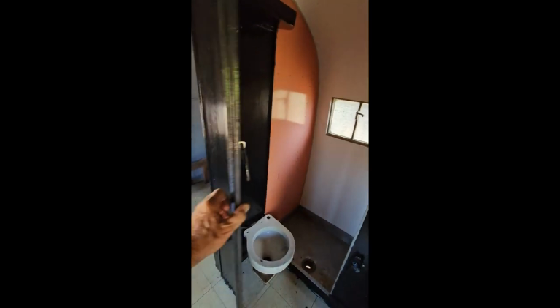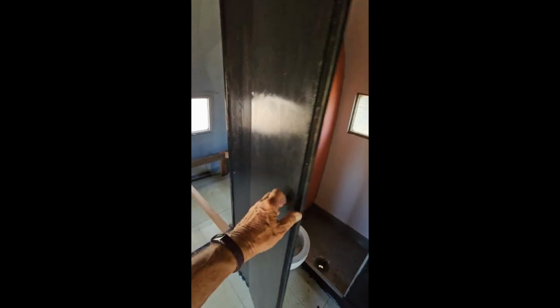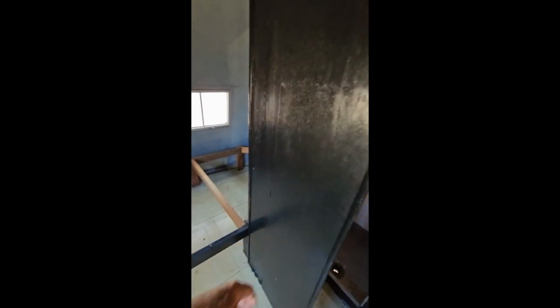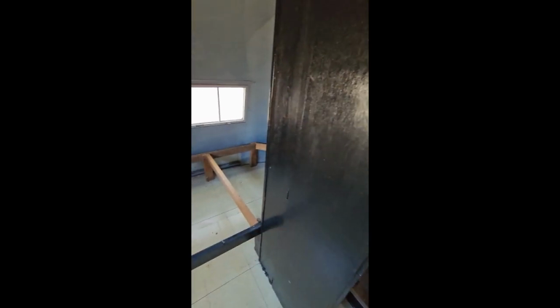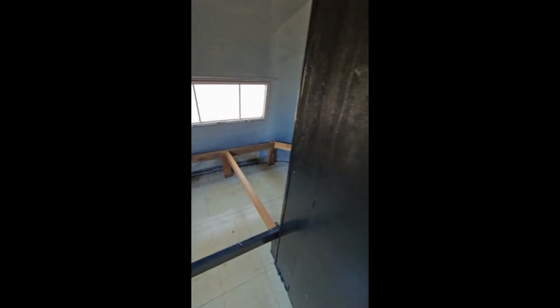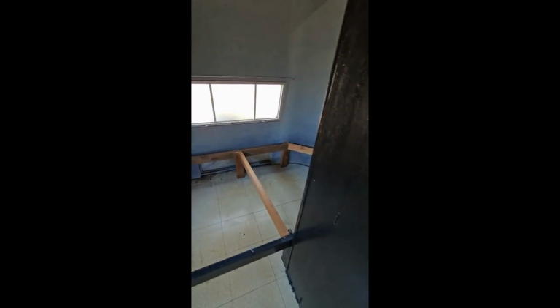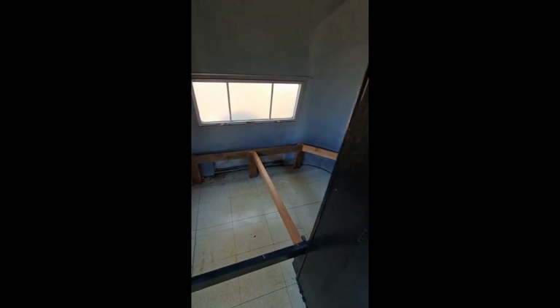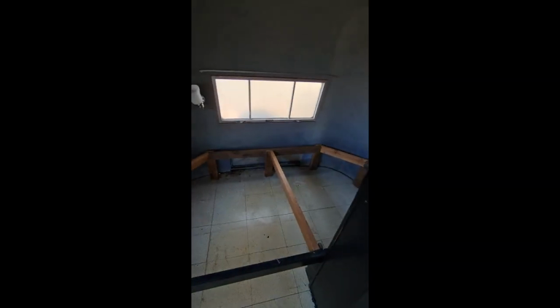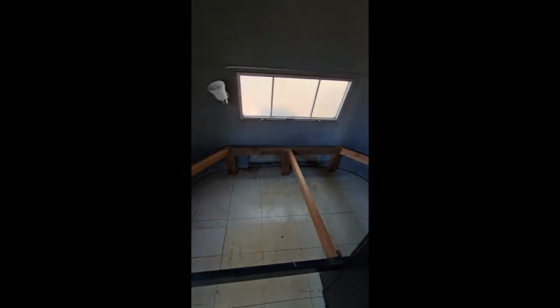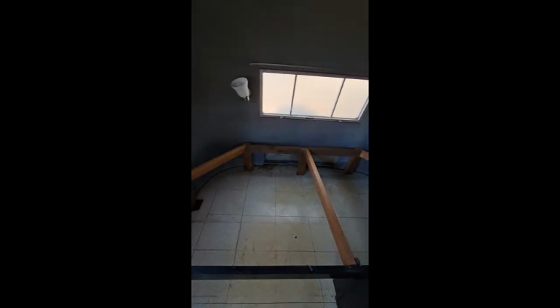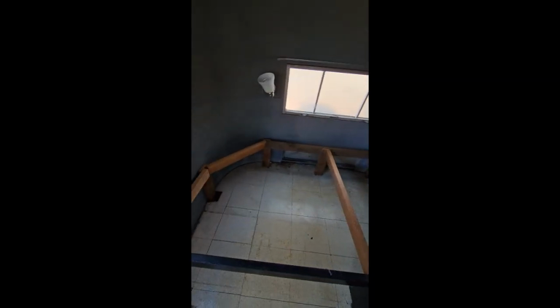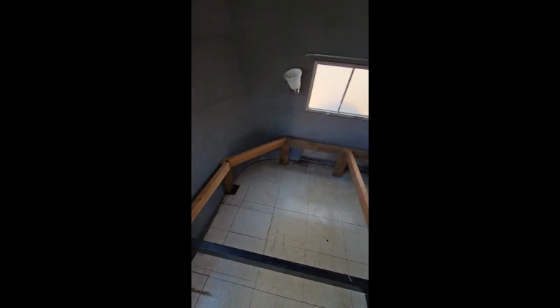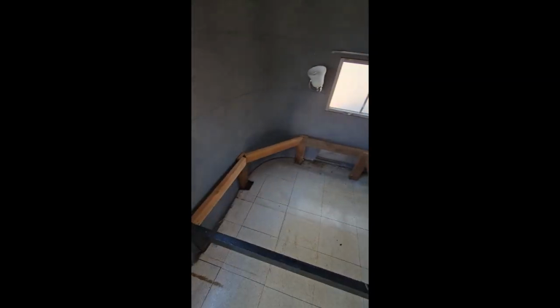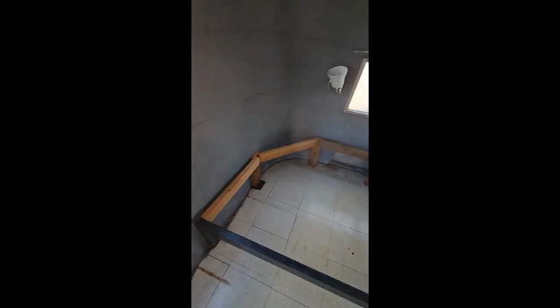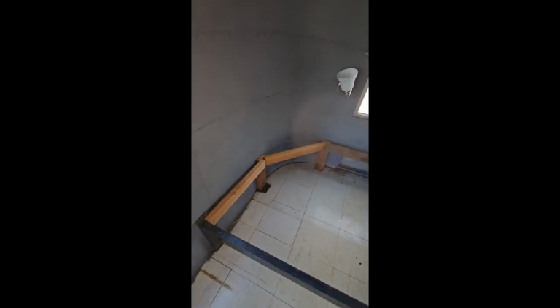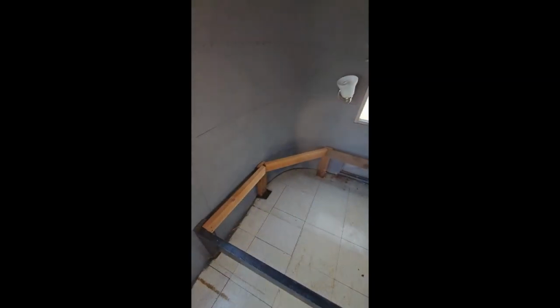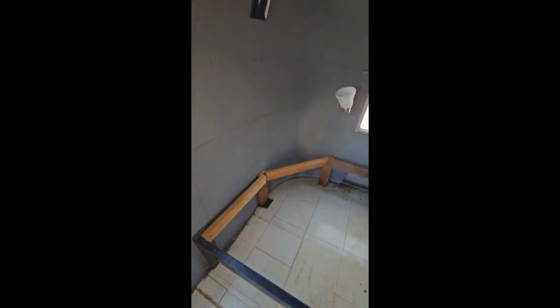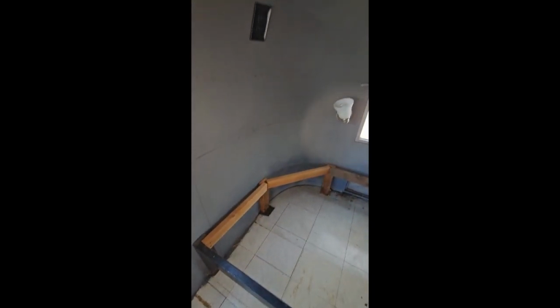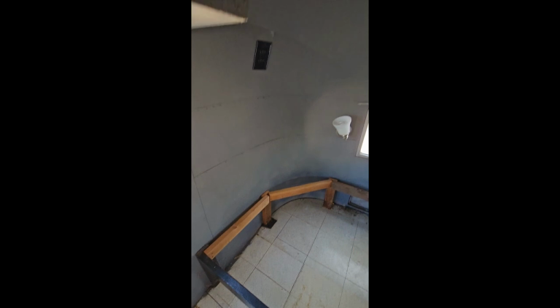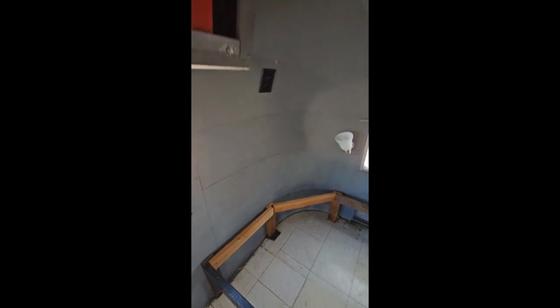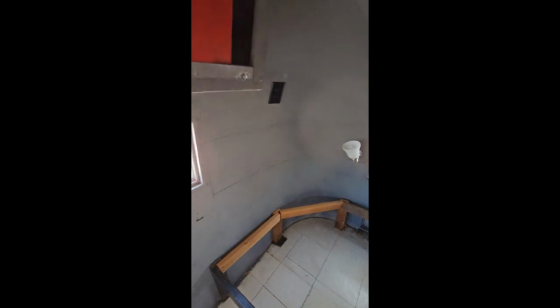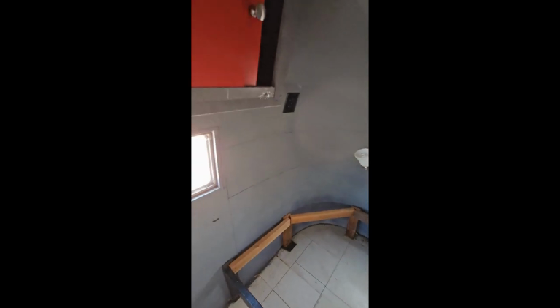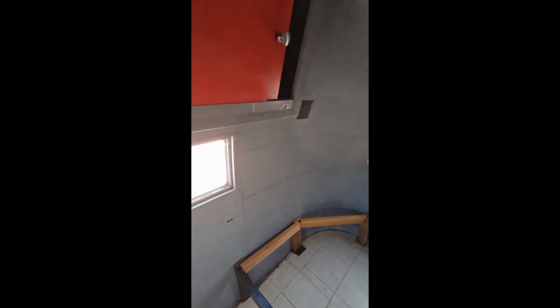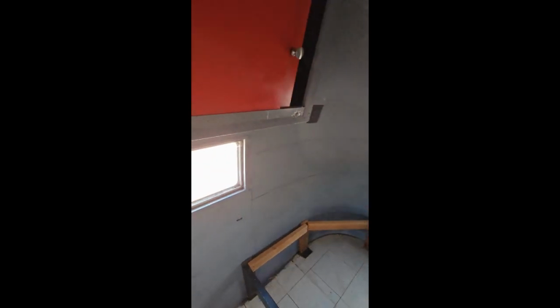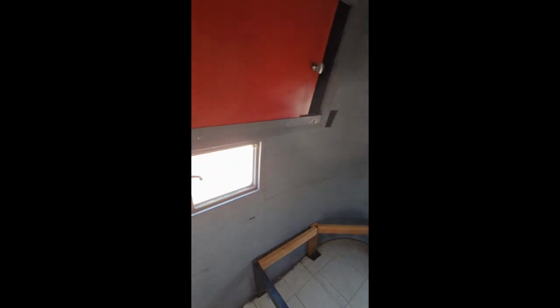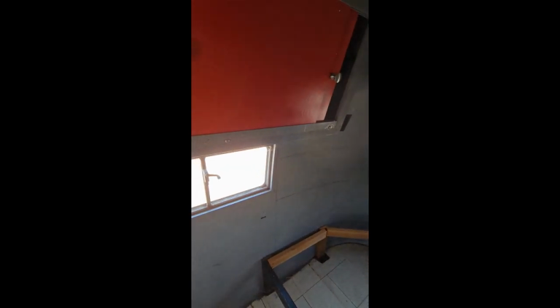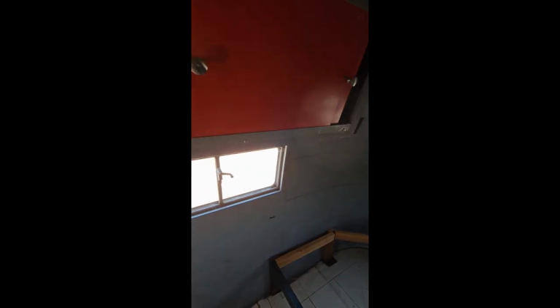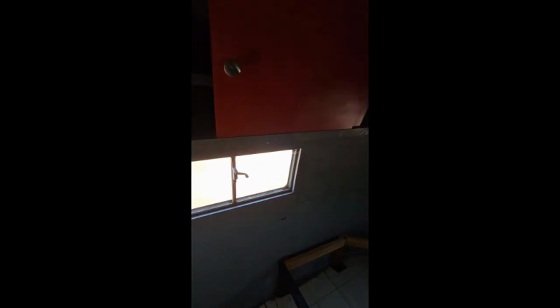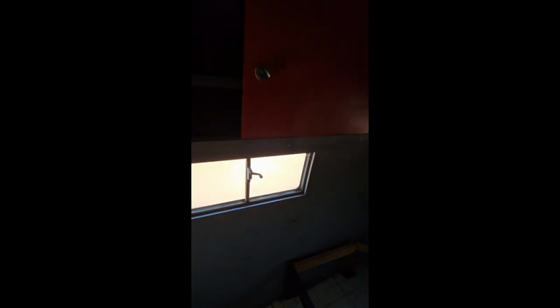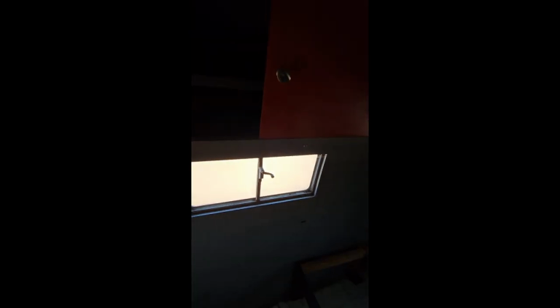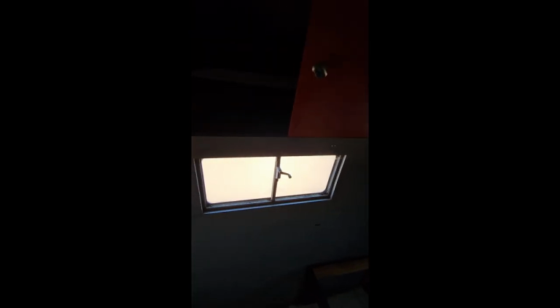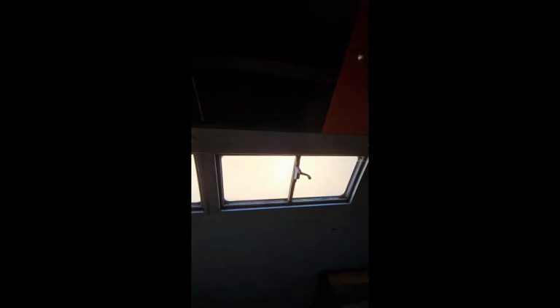We actually had a futon bed back here, but we've taken that out since. Another original cabinet — that one.